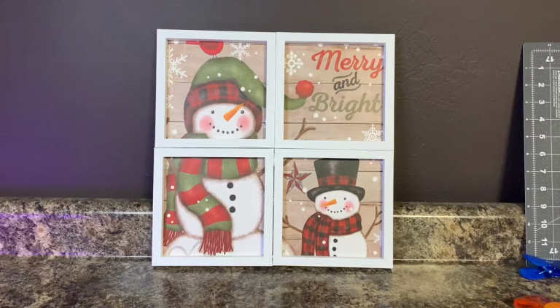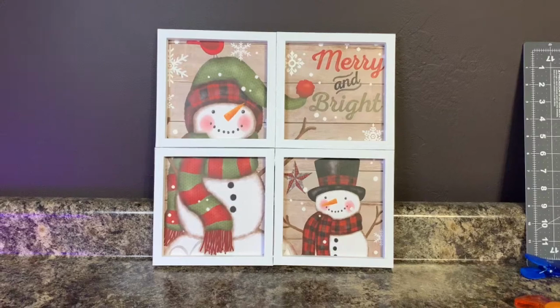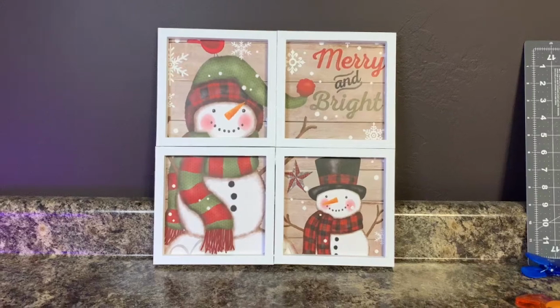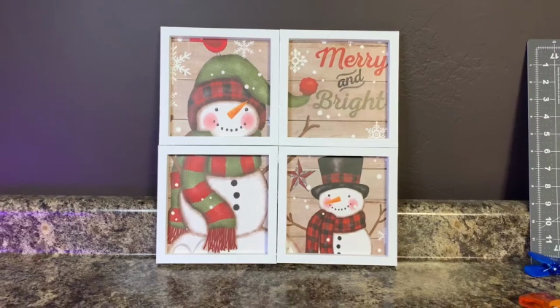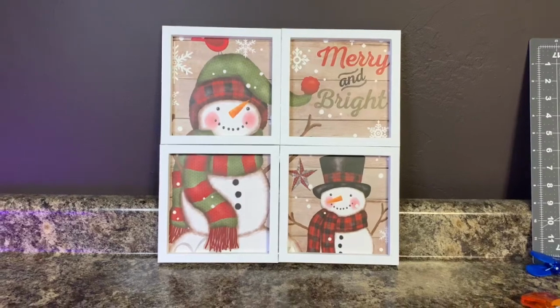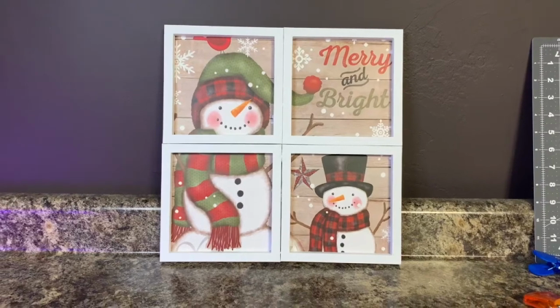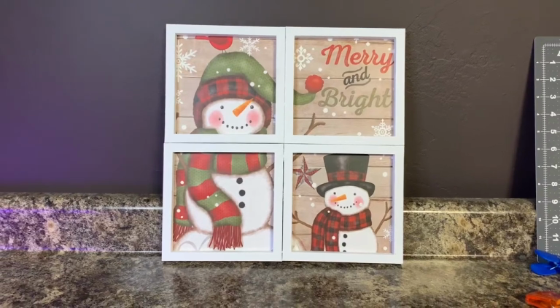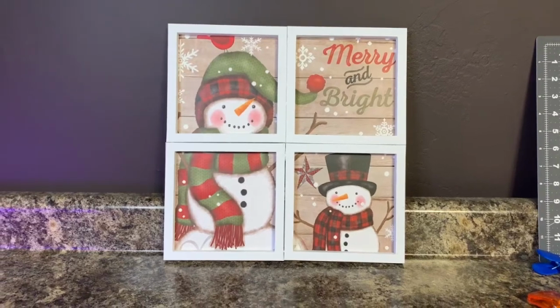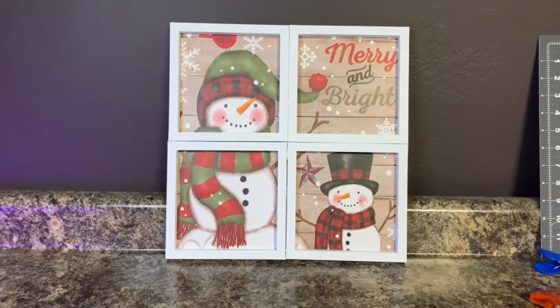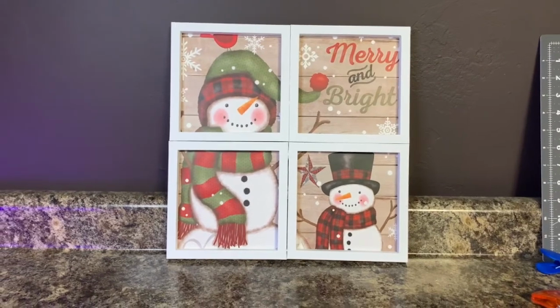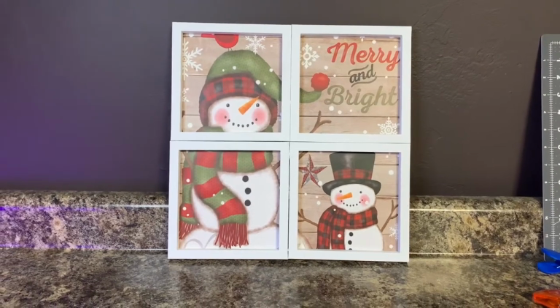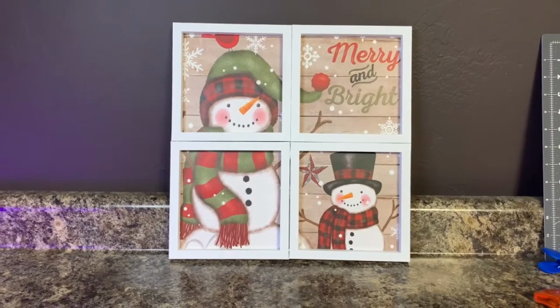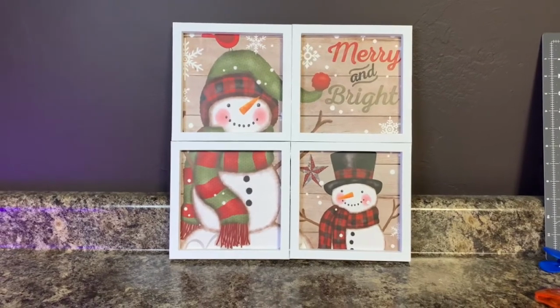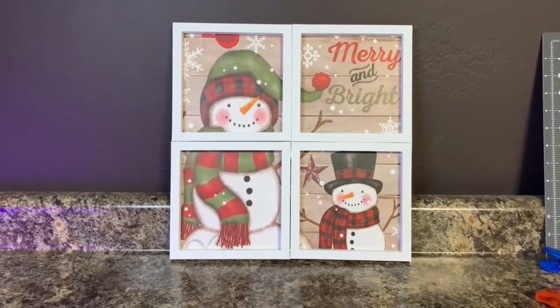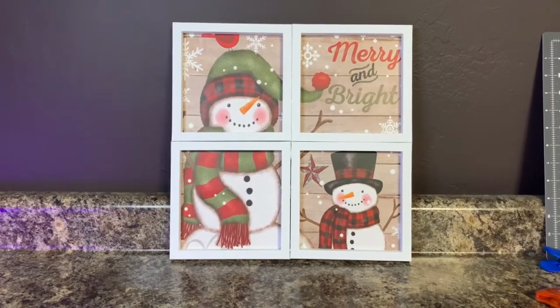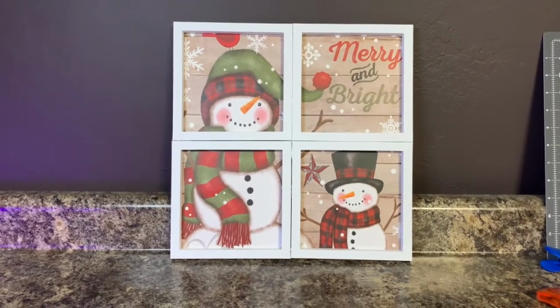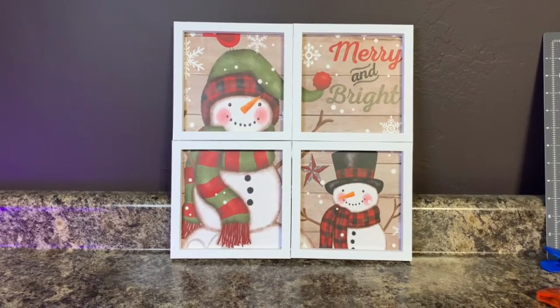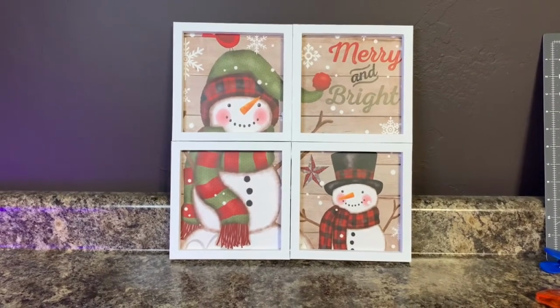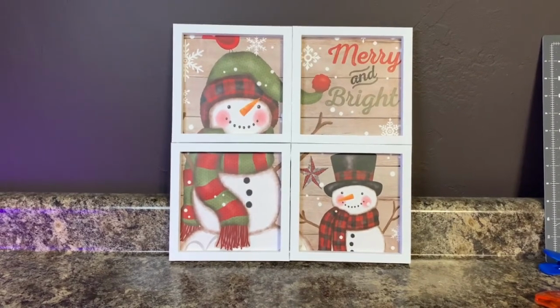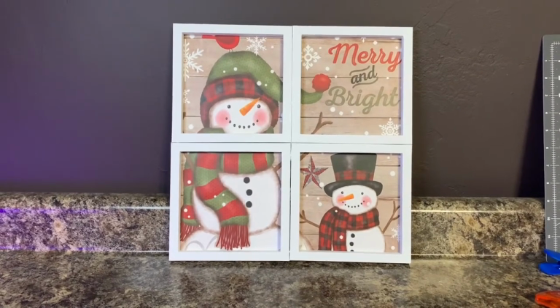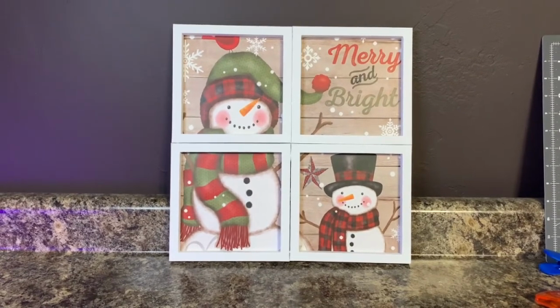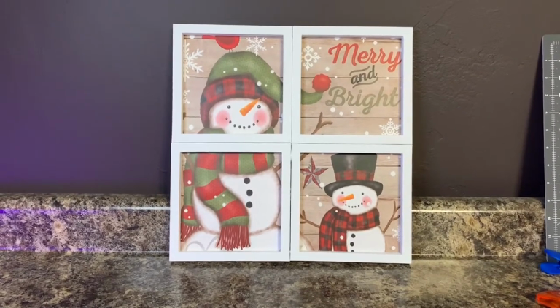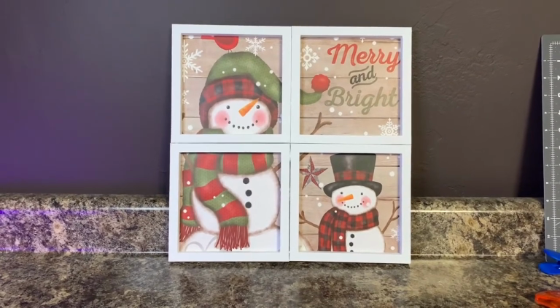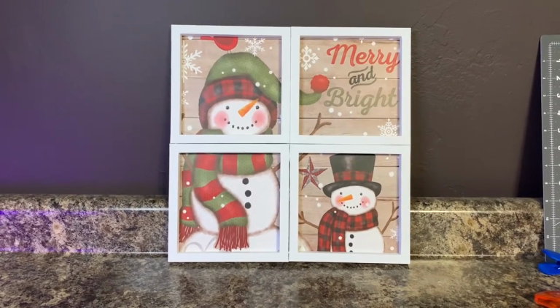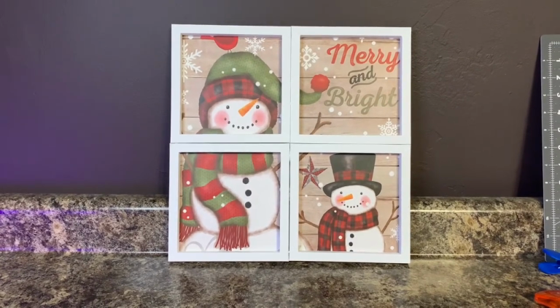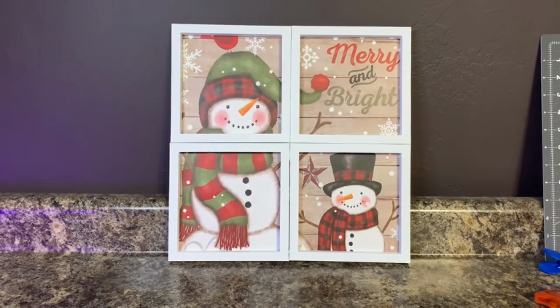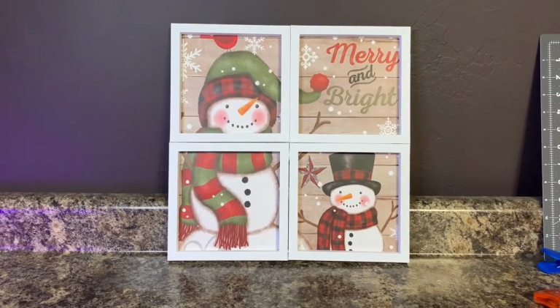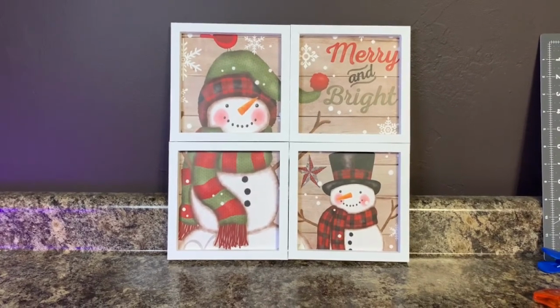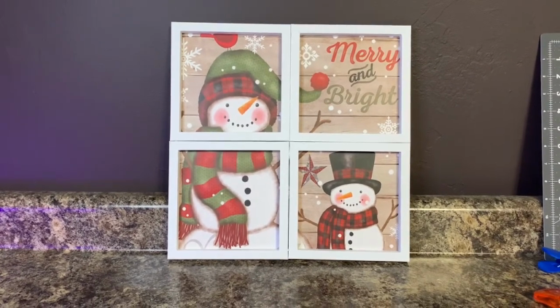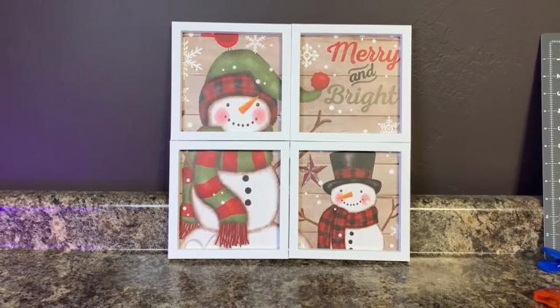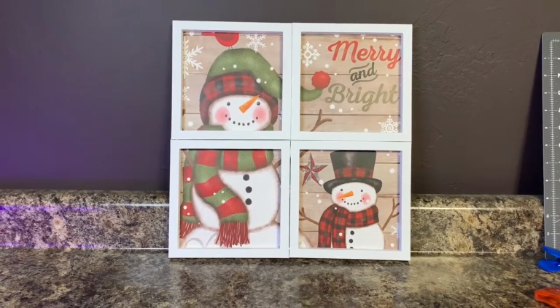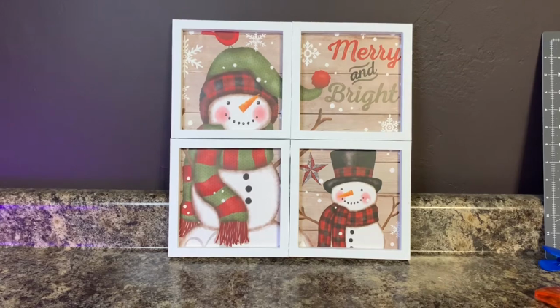Hi everybody, it's Christina from Christina's Crafts. I am going to show you how I made this window picture frame.